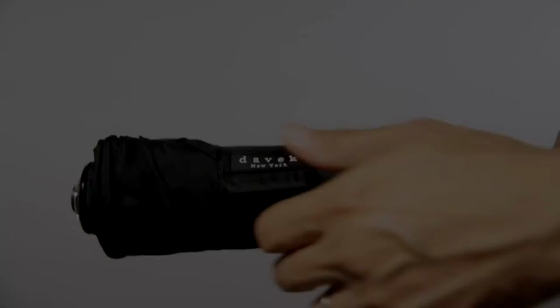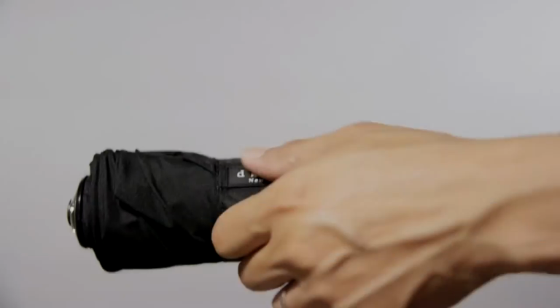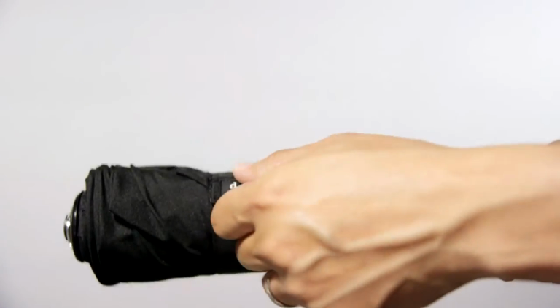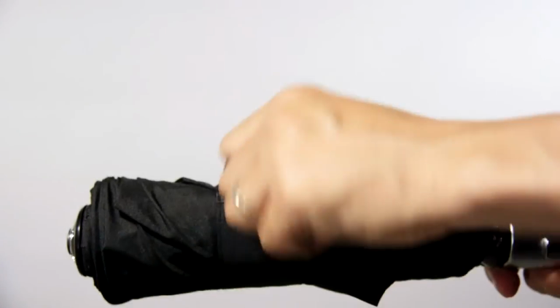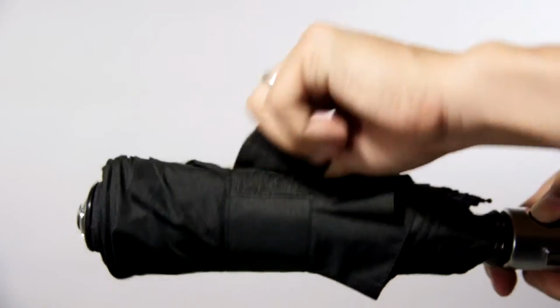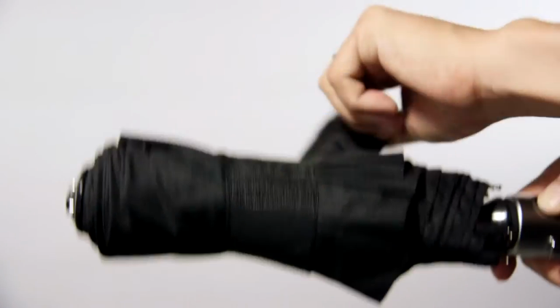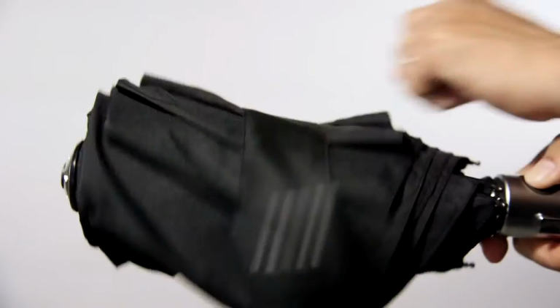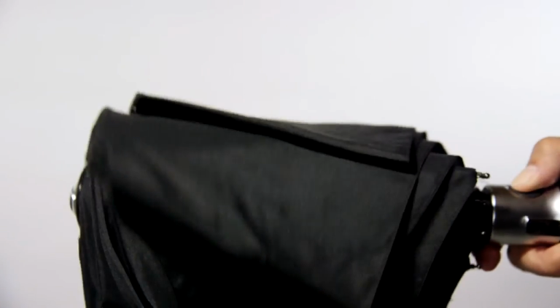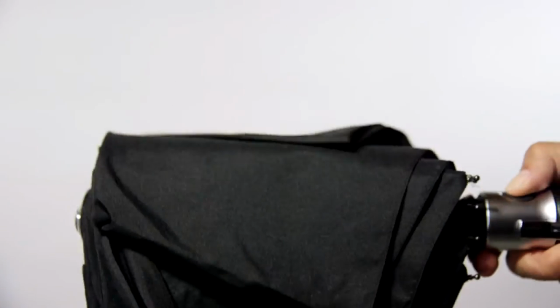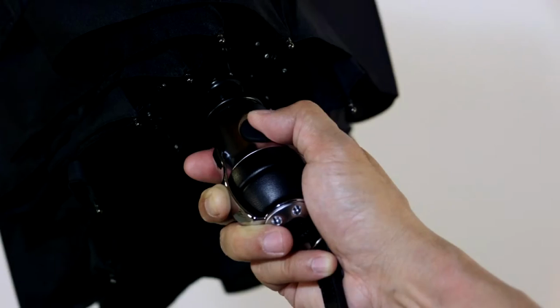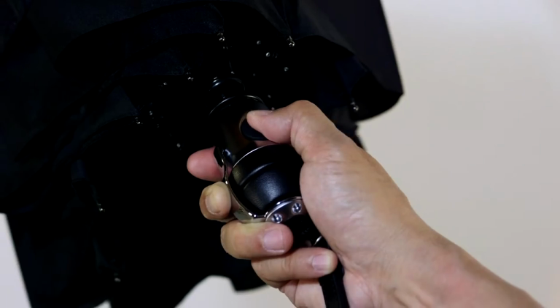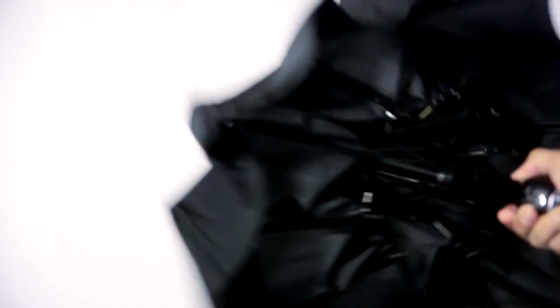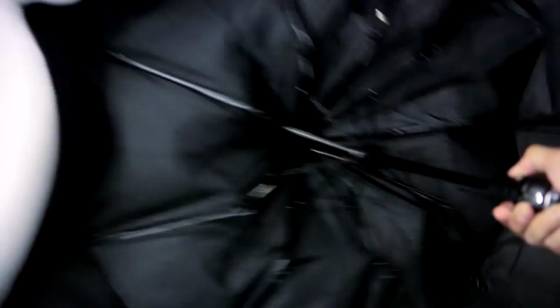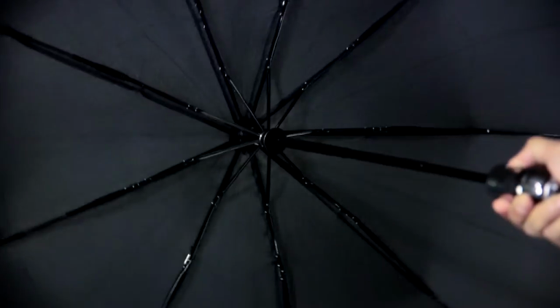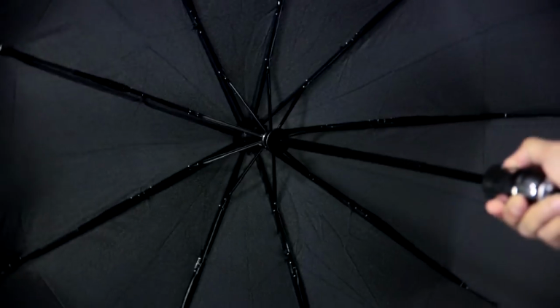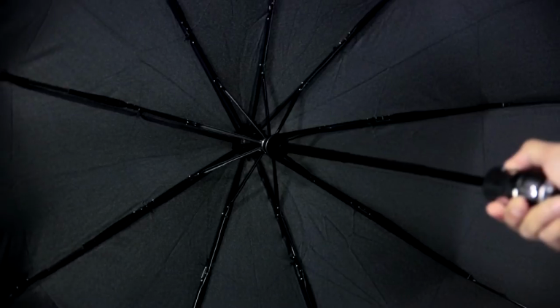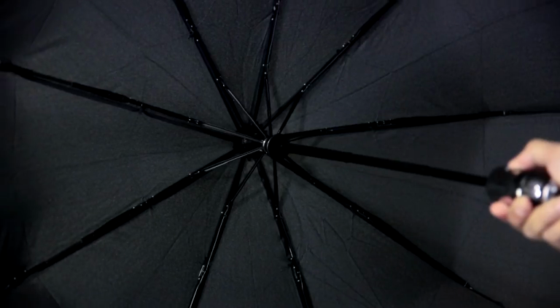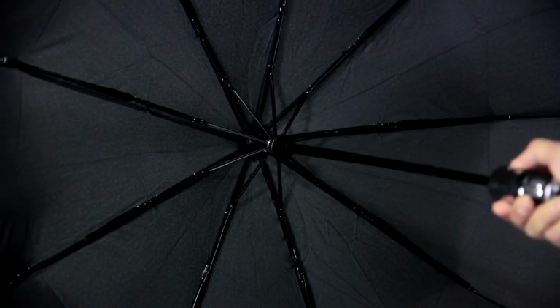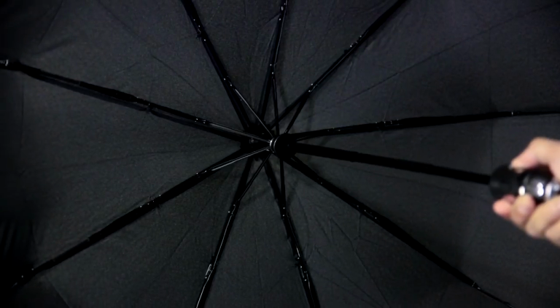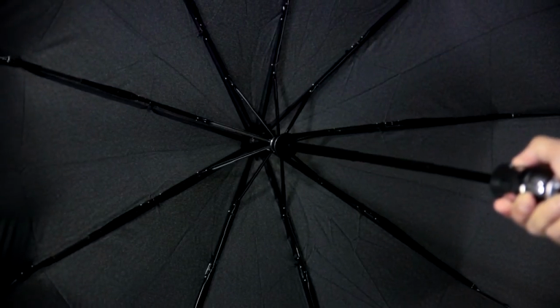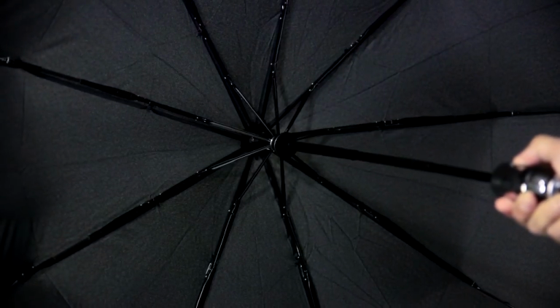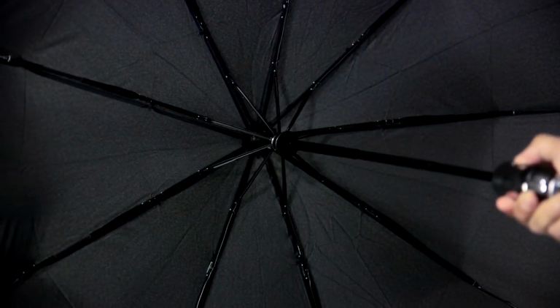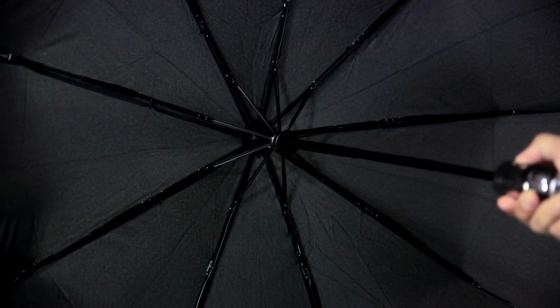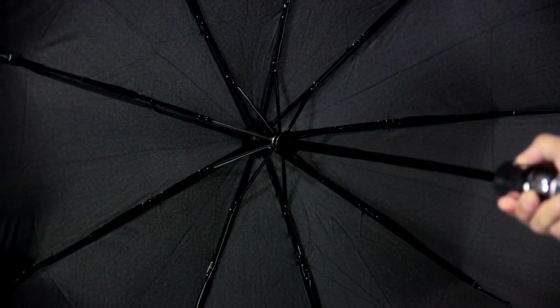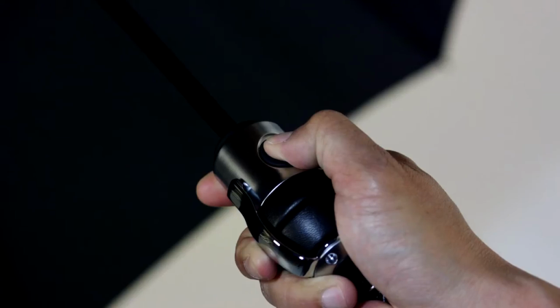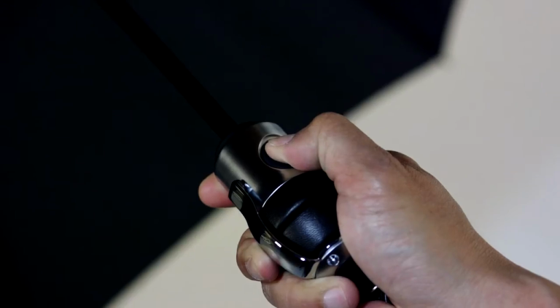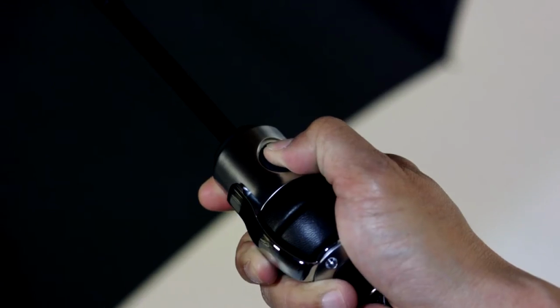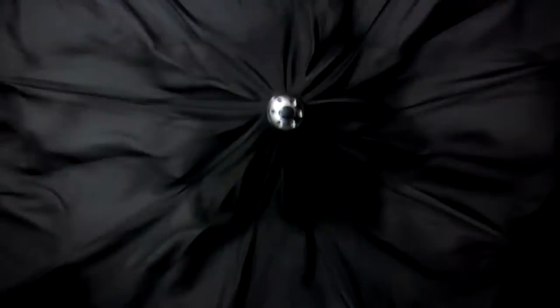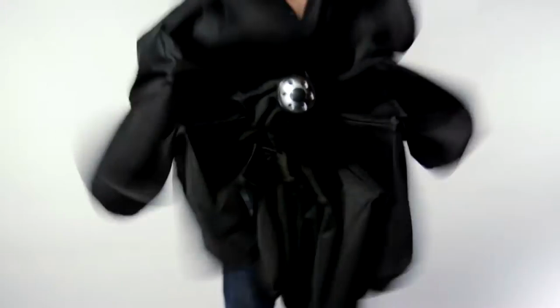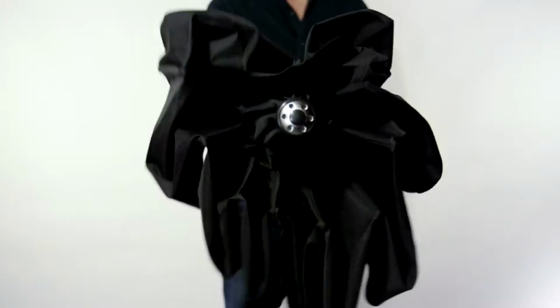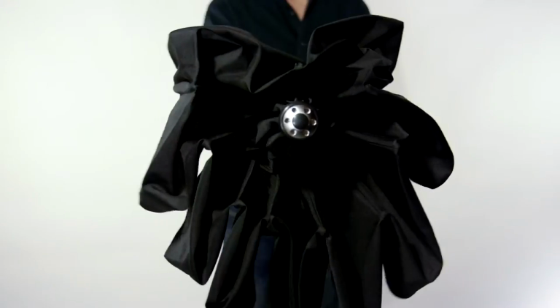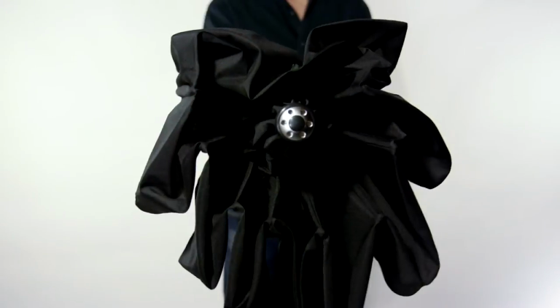Push once to auto-open. The opening force is both definitive and satisfying. Push again to auto-close.